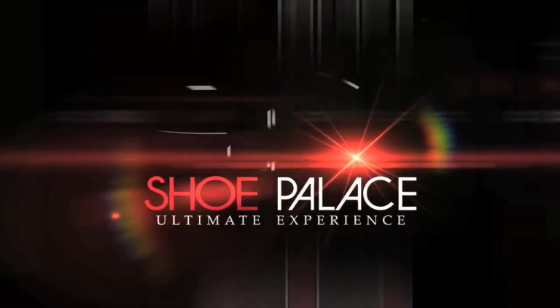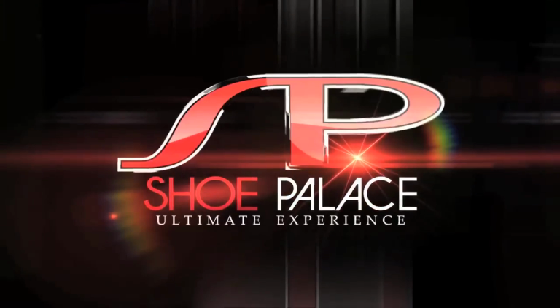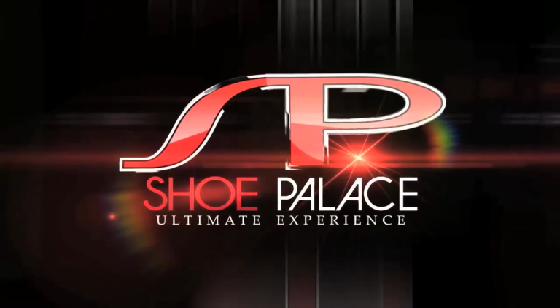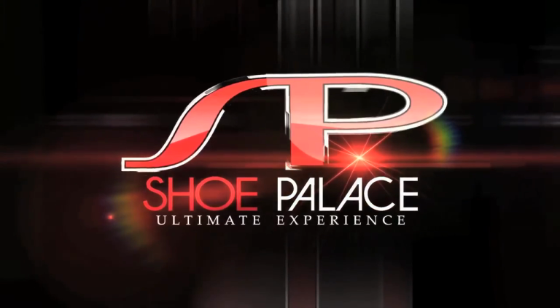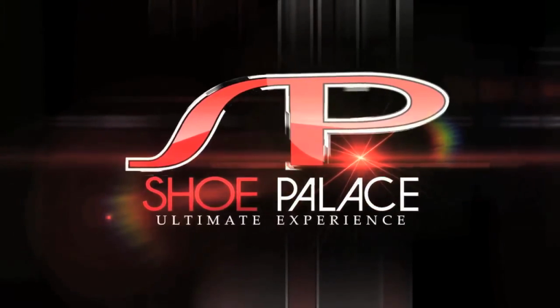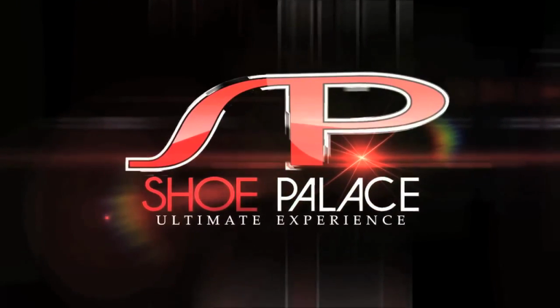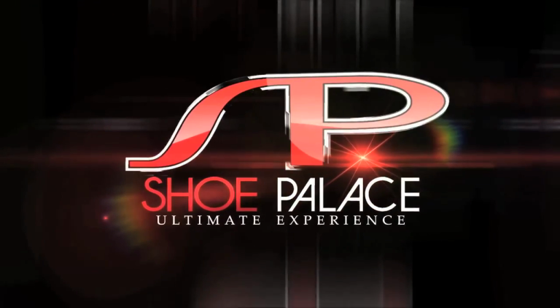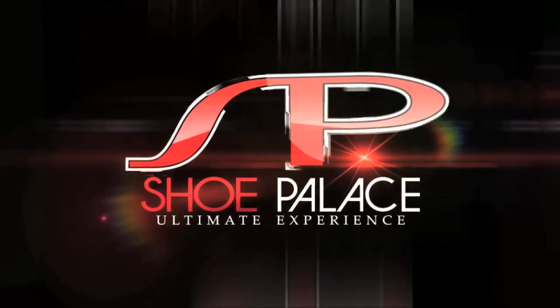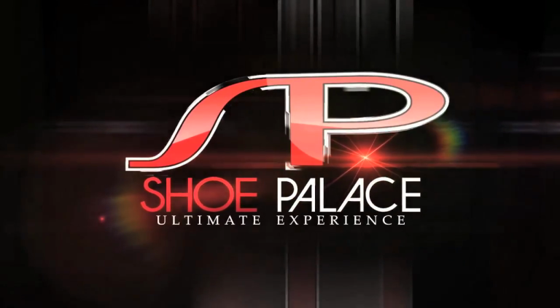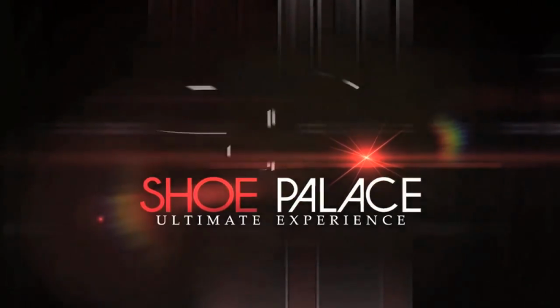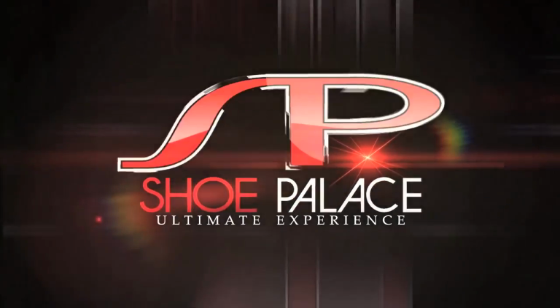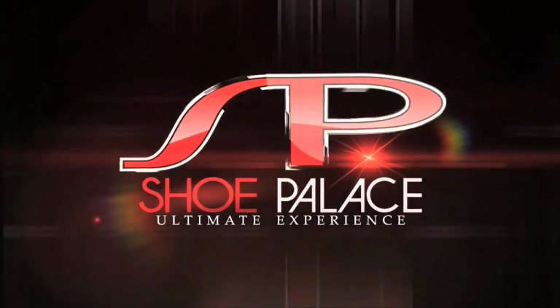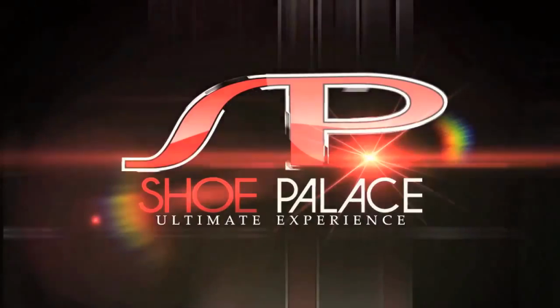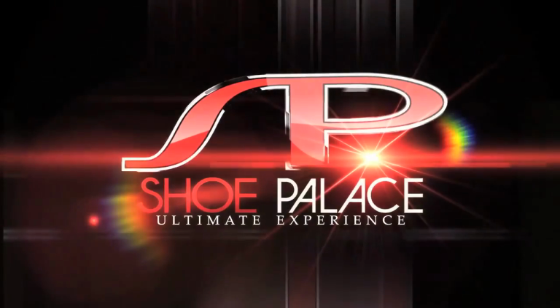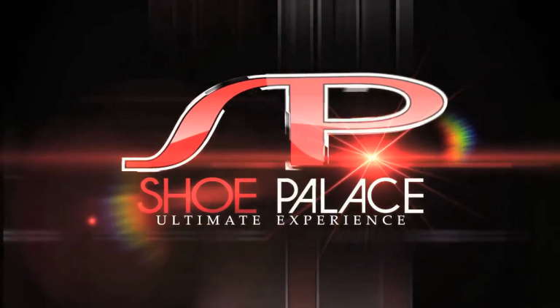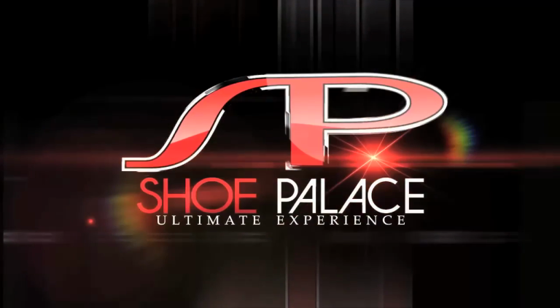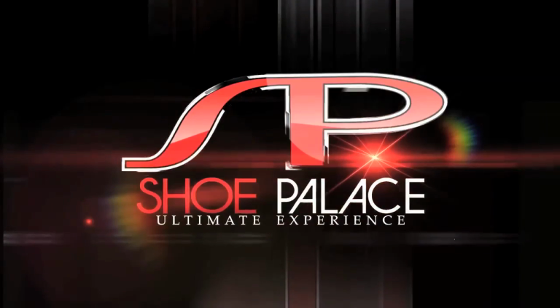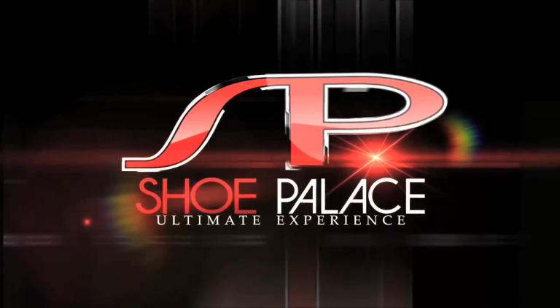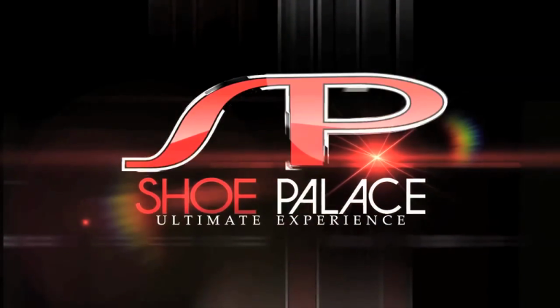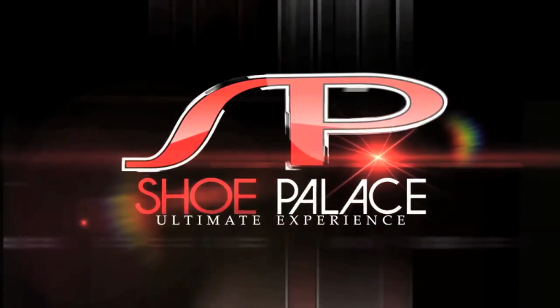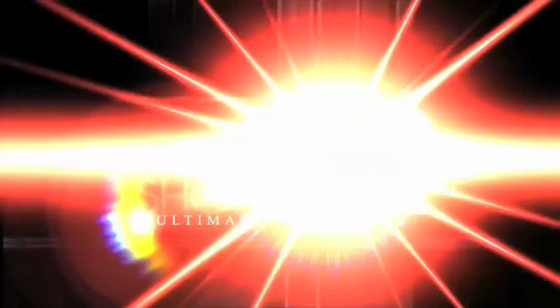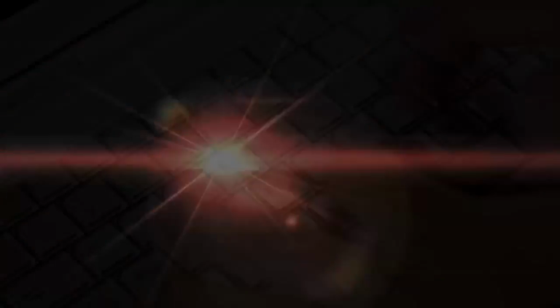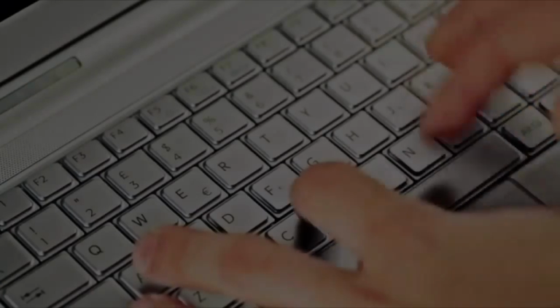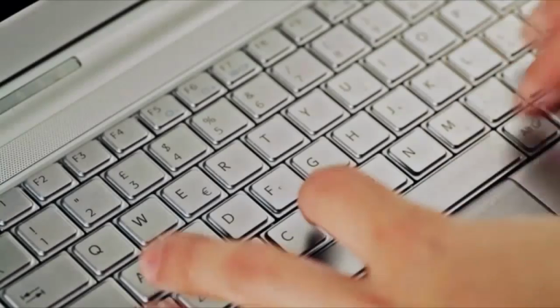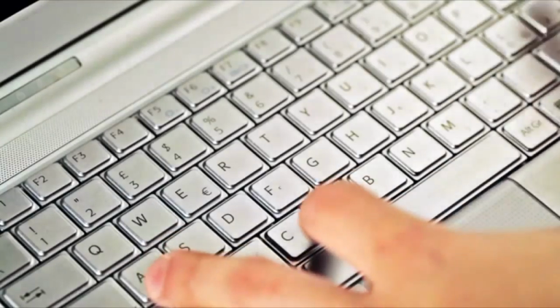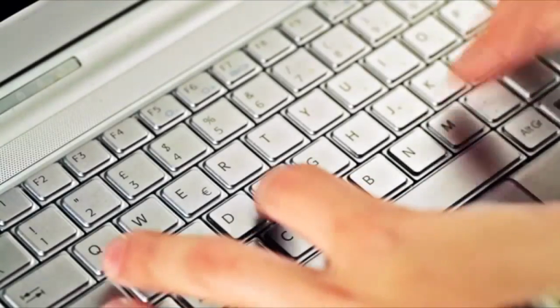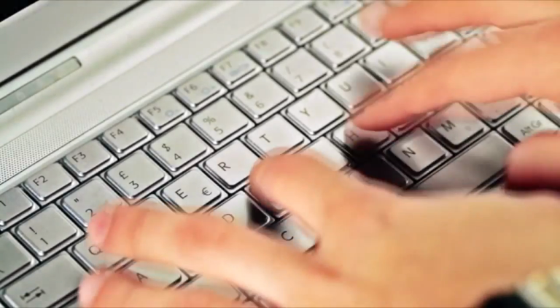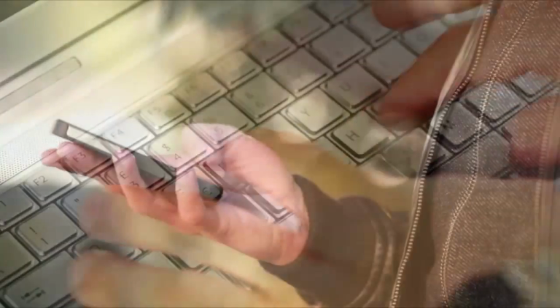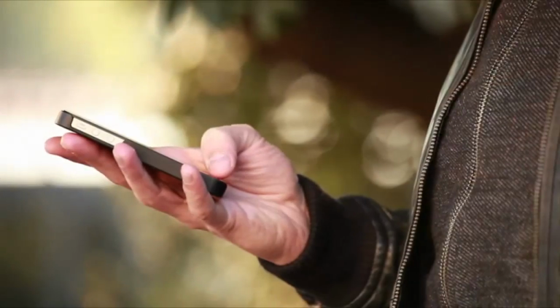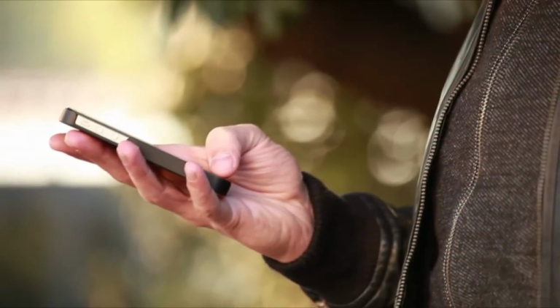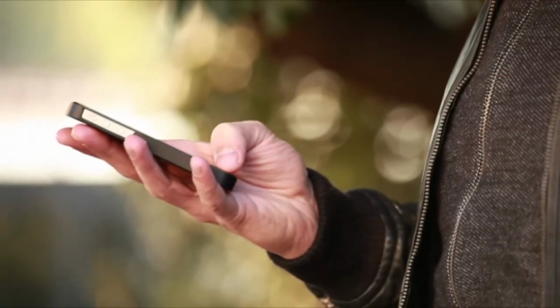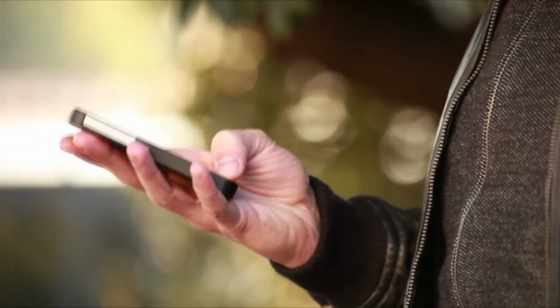Welcome to ShoePalace.com, the ShoePalace ultimate experience now accessible from your home or mobile device.